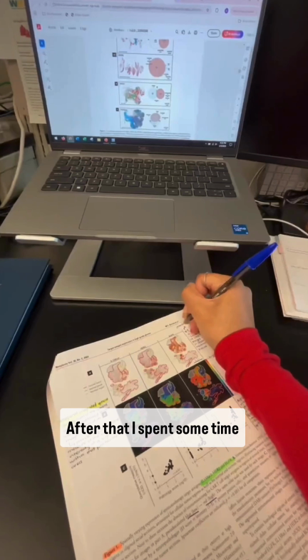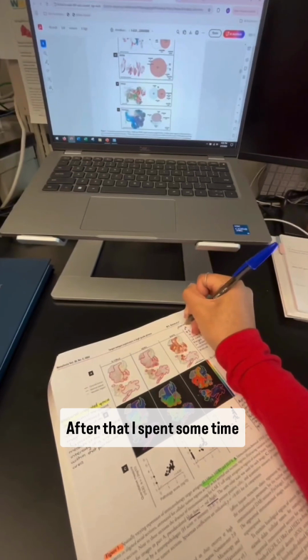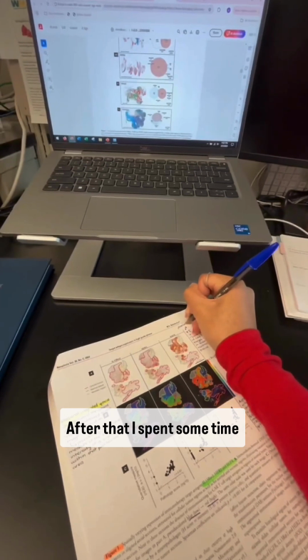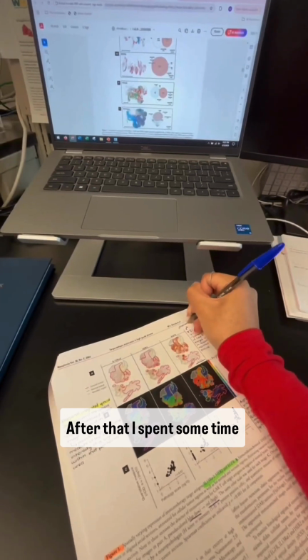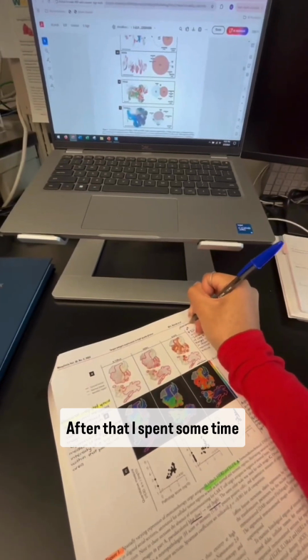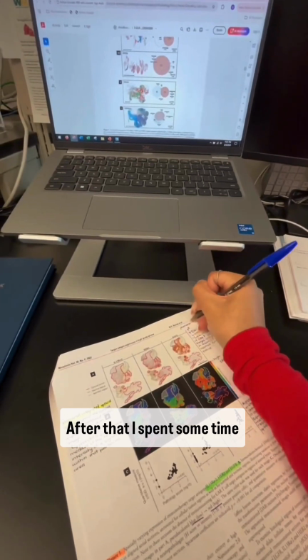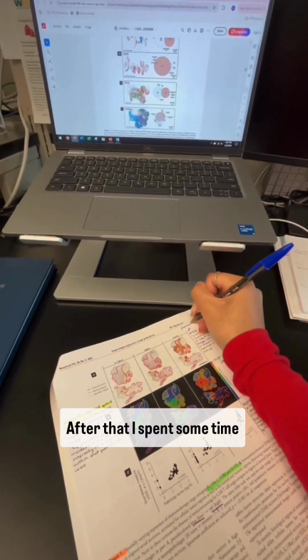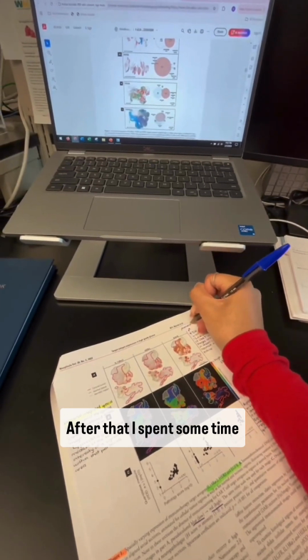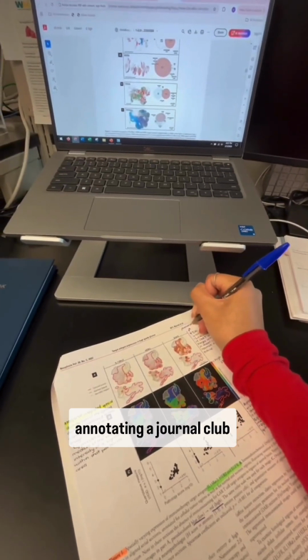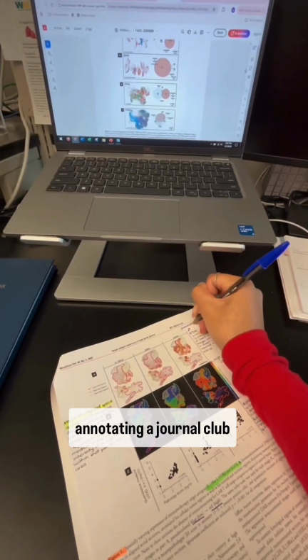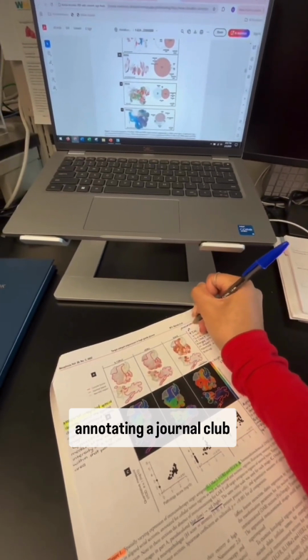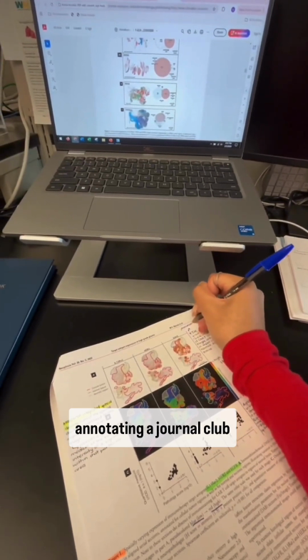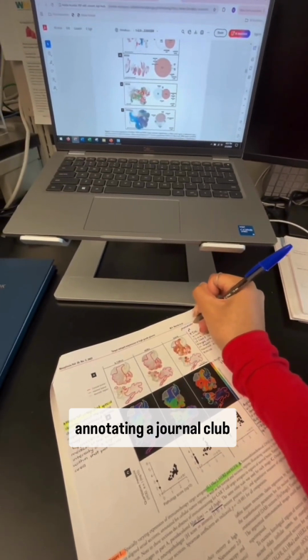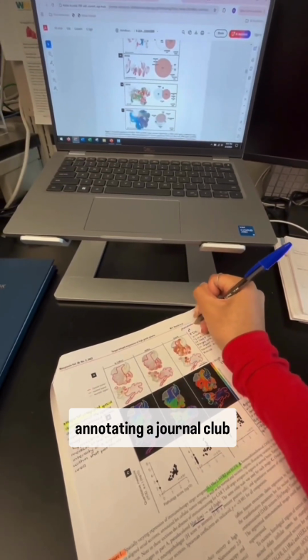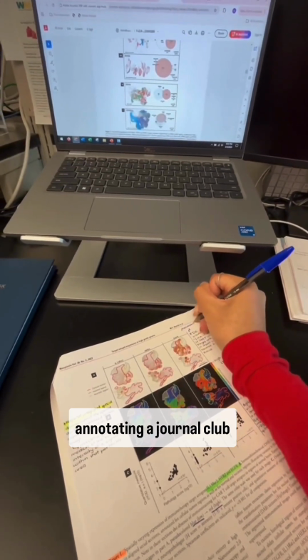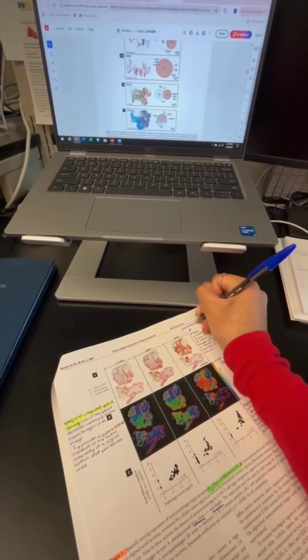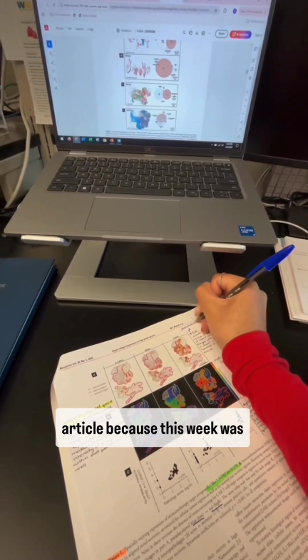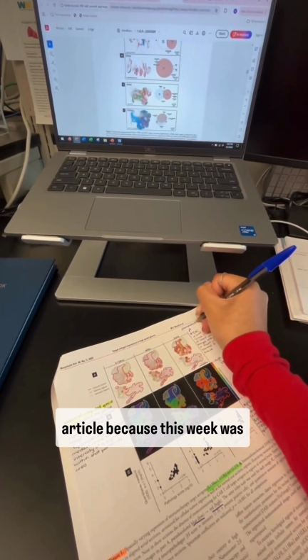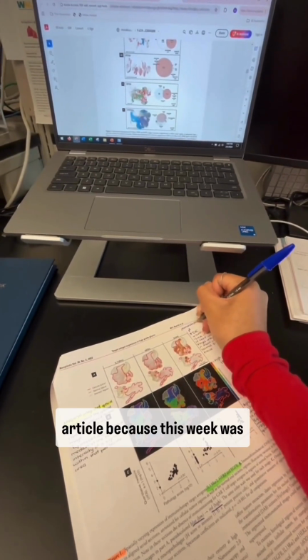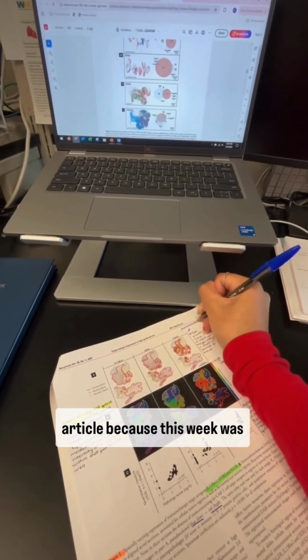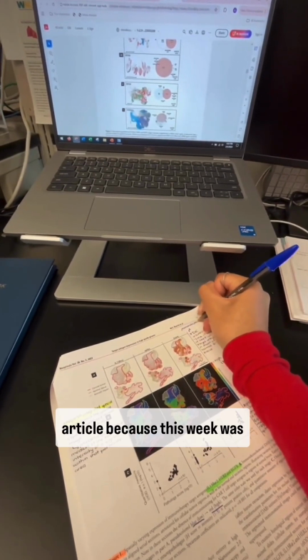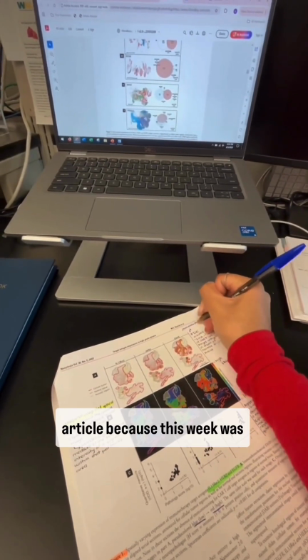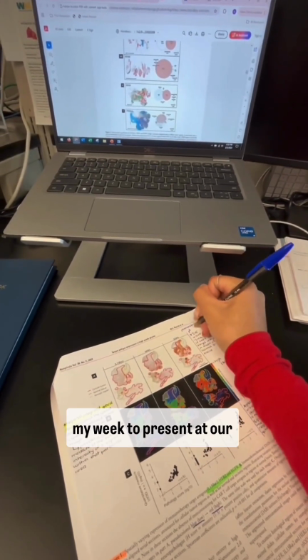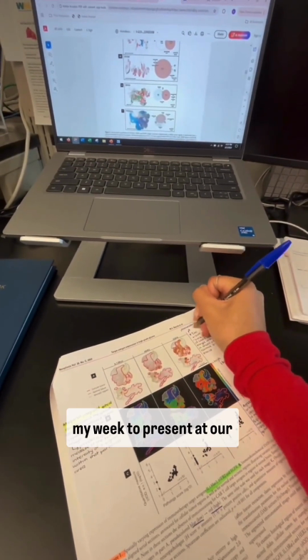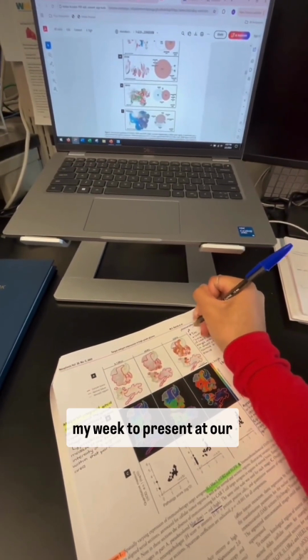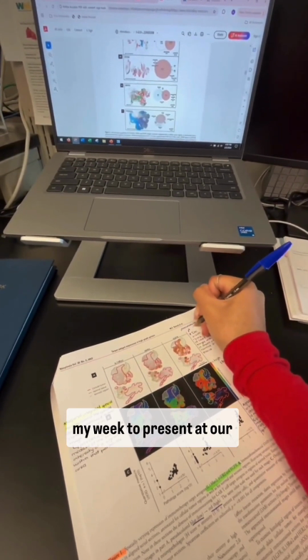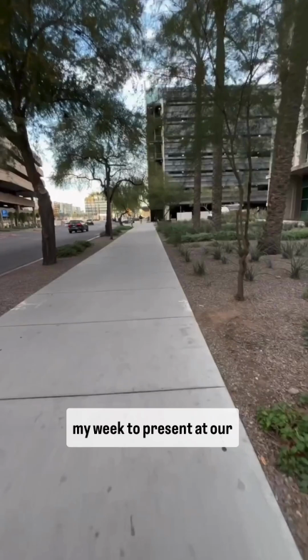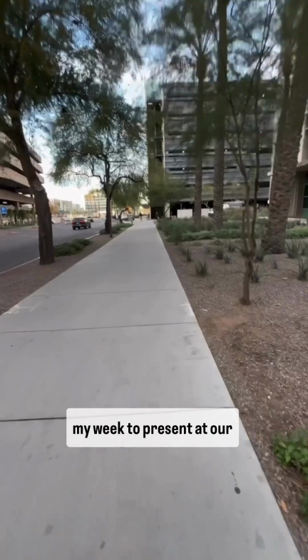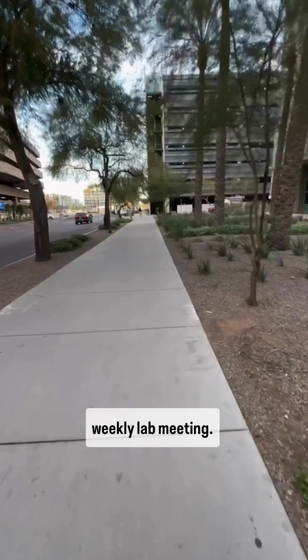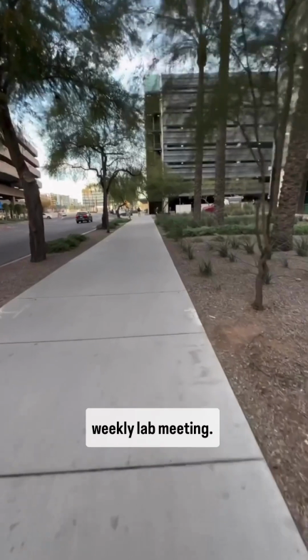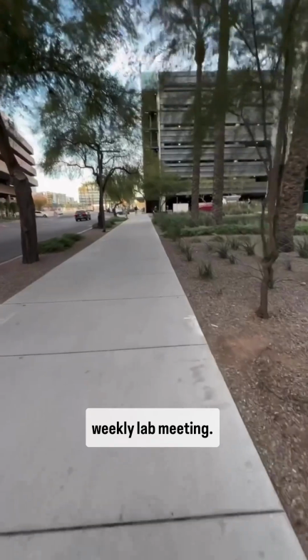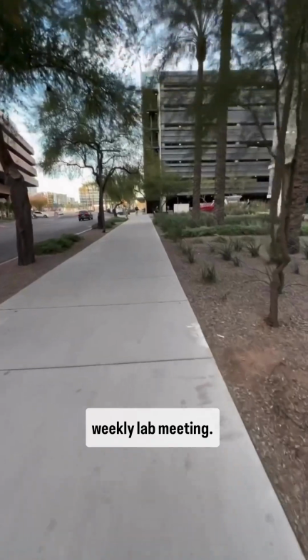After that, I spent some time annotating a Journal Club article because this week was my week to present at our weekly lab meeting.